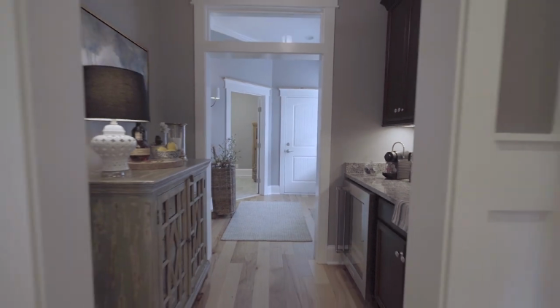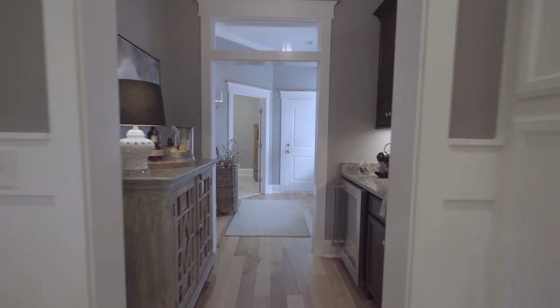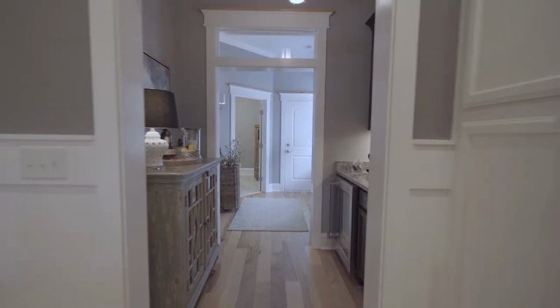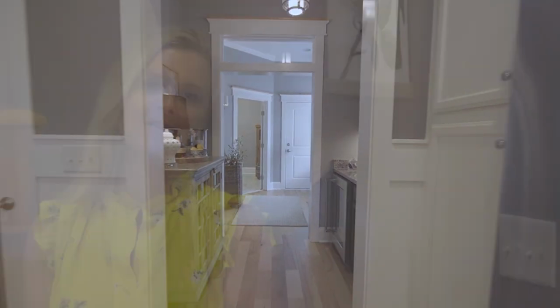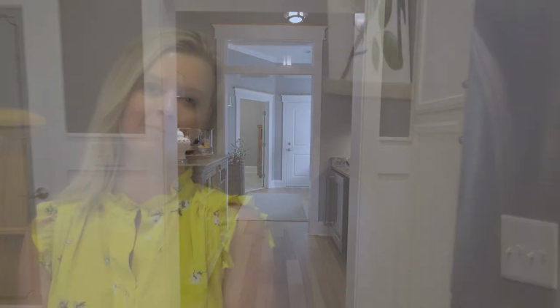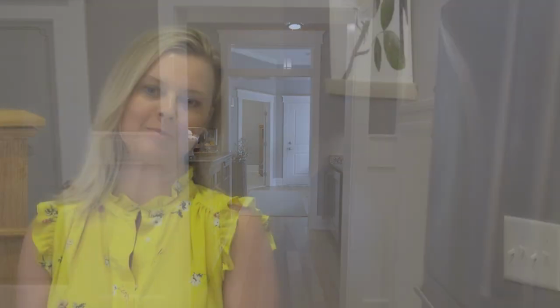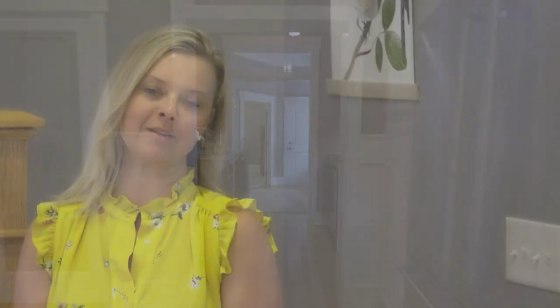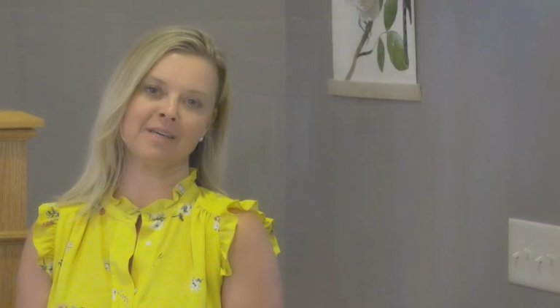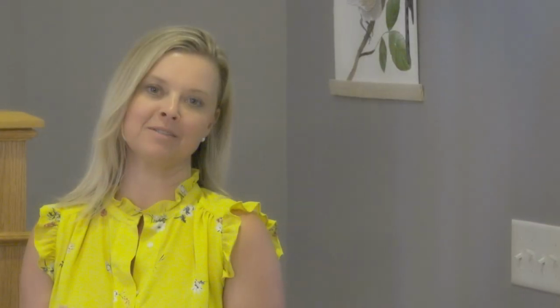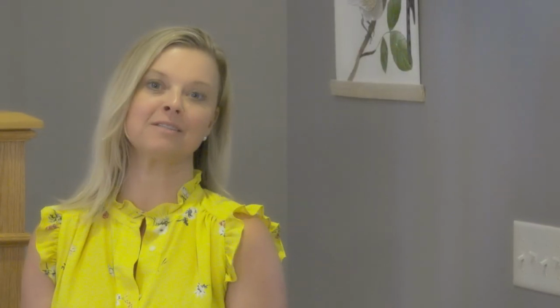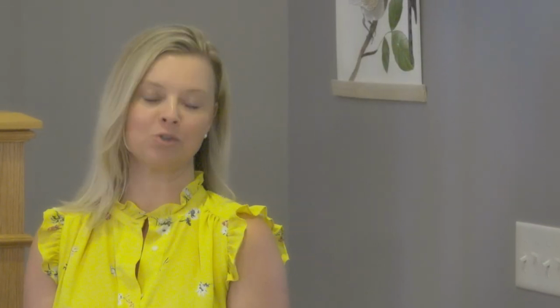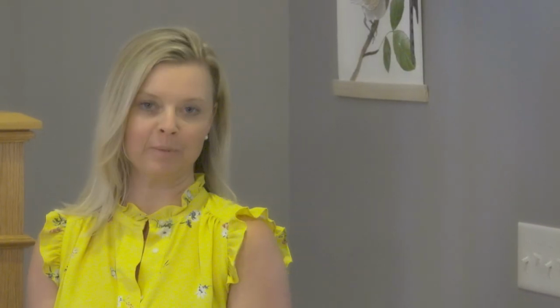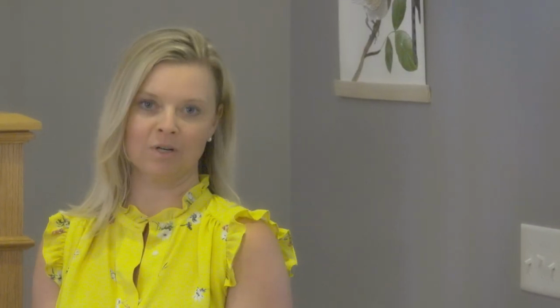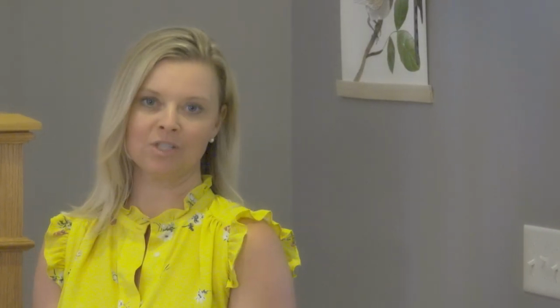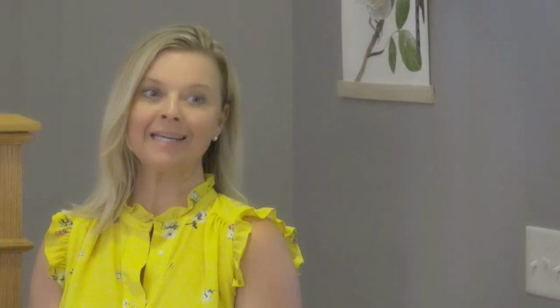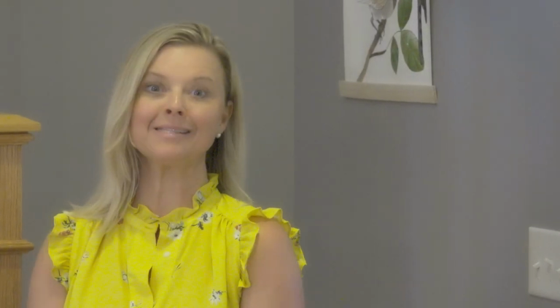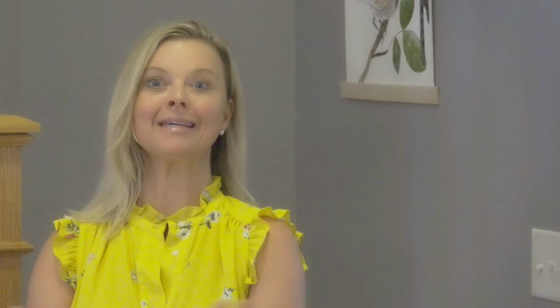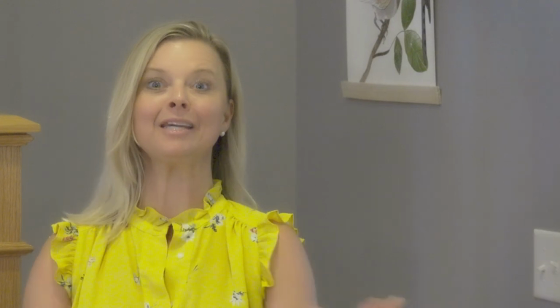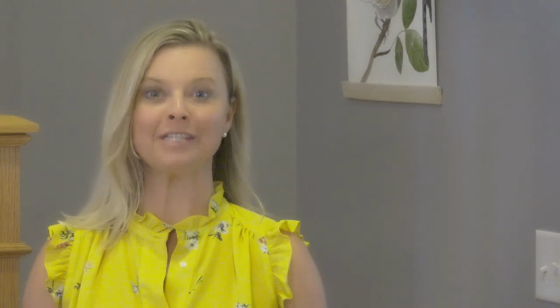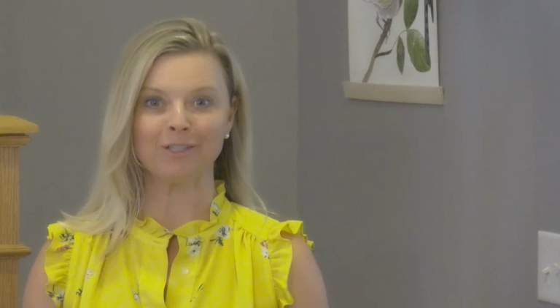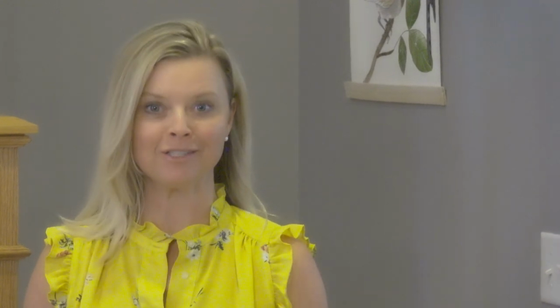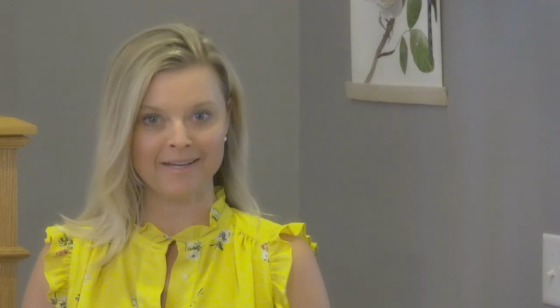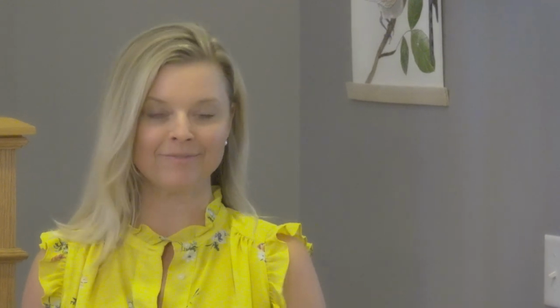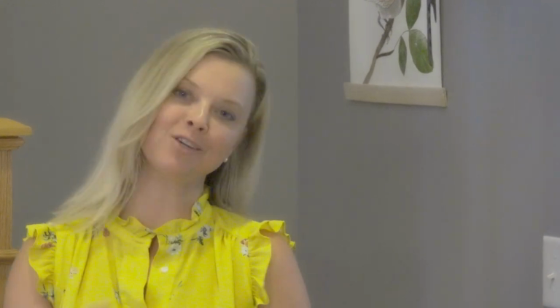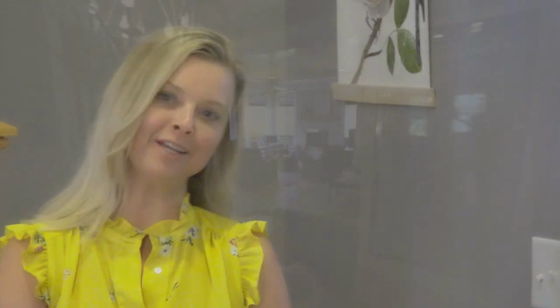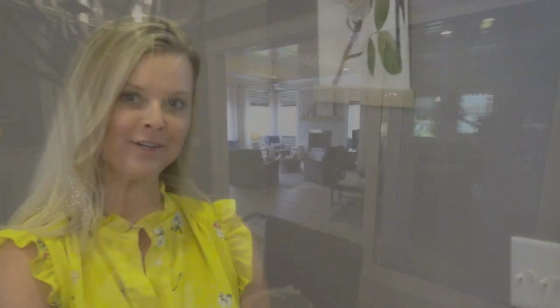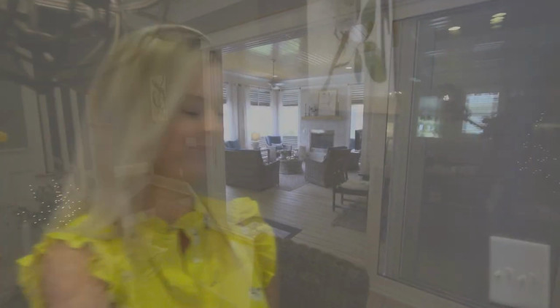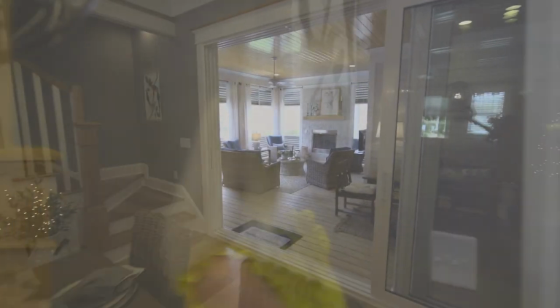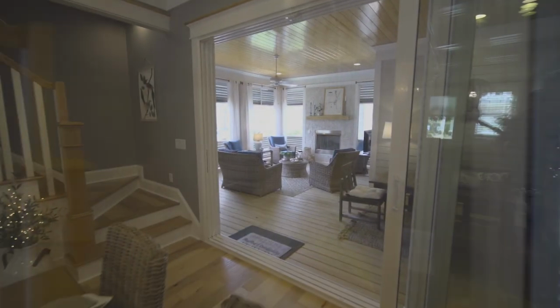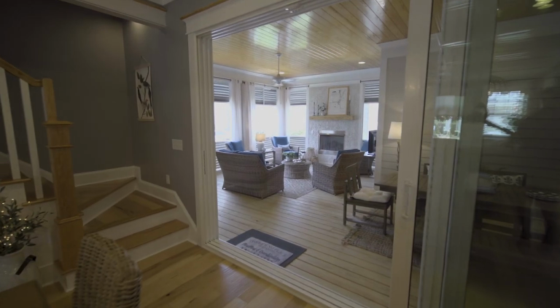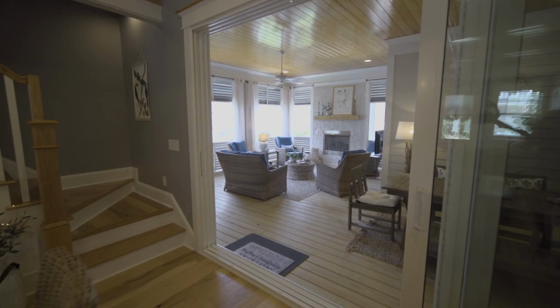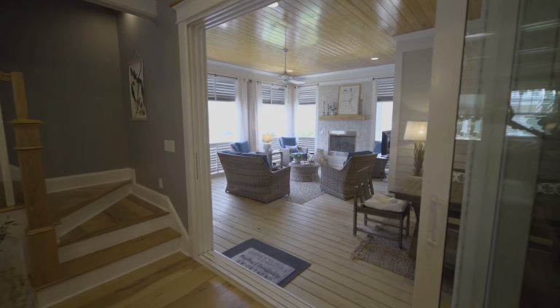One of the things I love most about this house is the screened porch. It is an entertainer's delight. Let's go take a look.